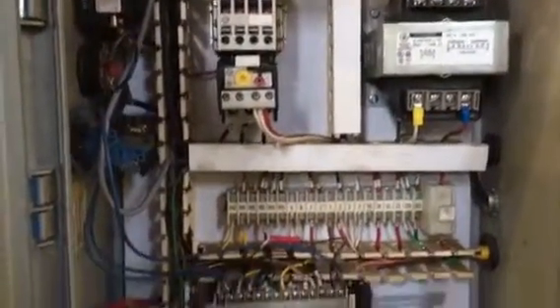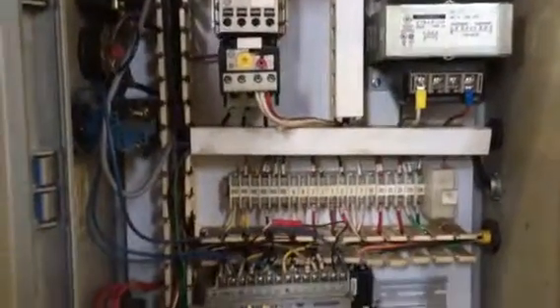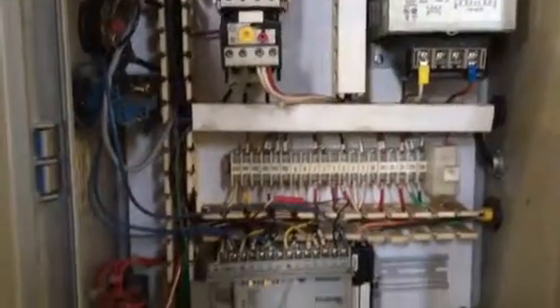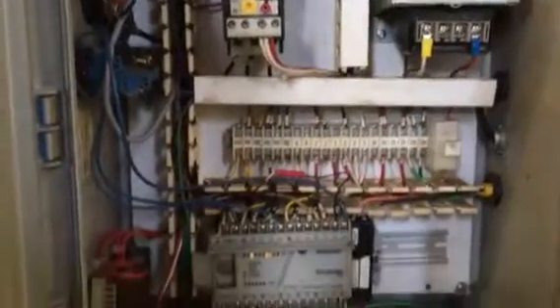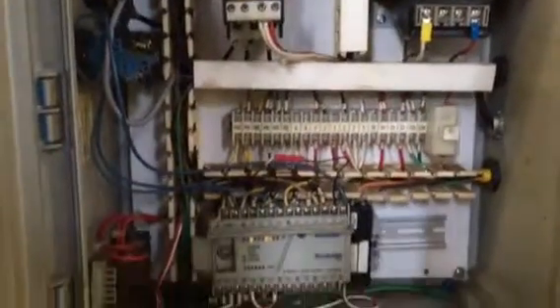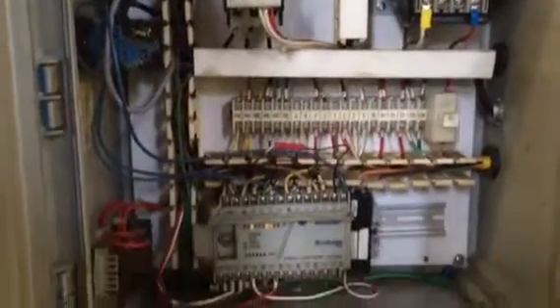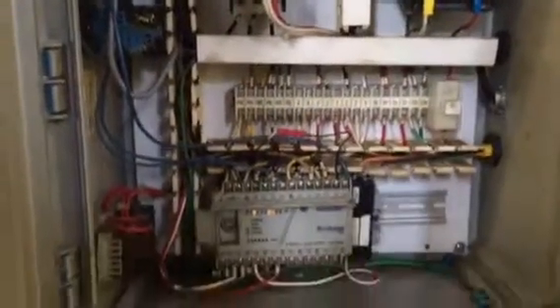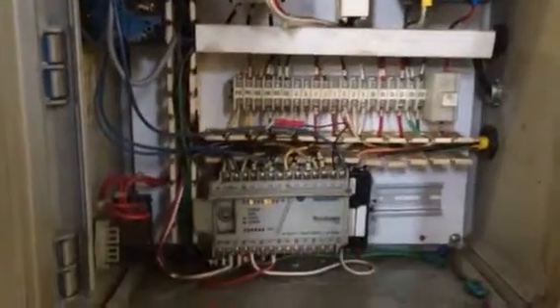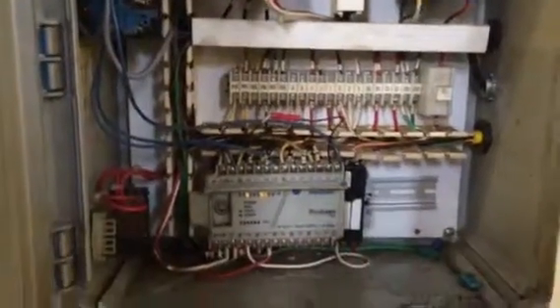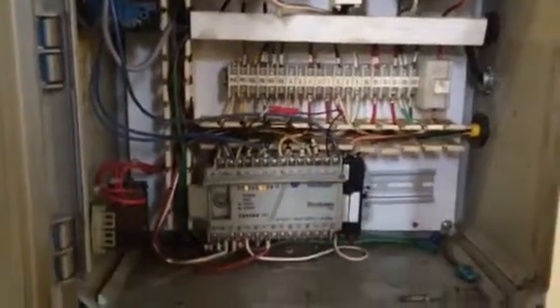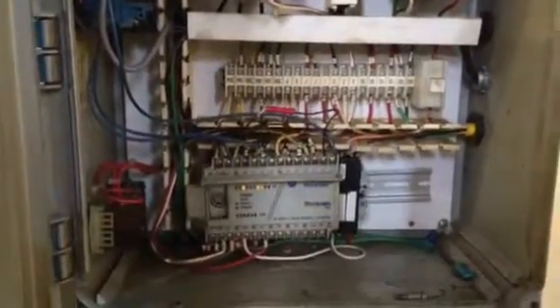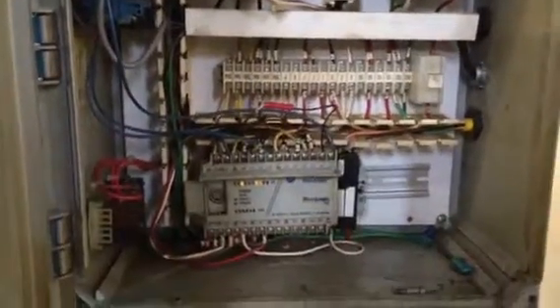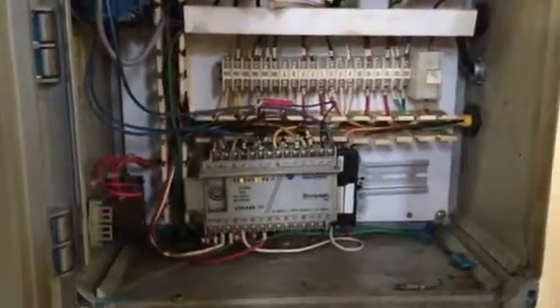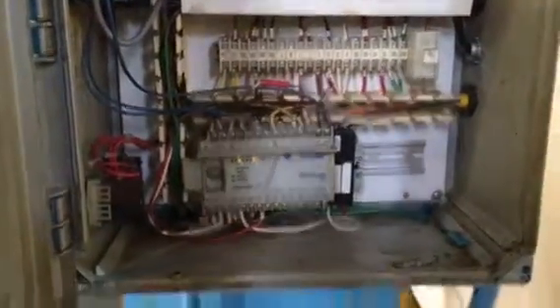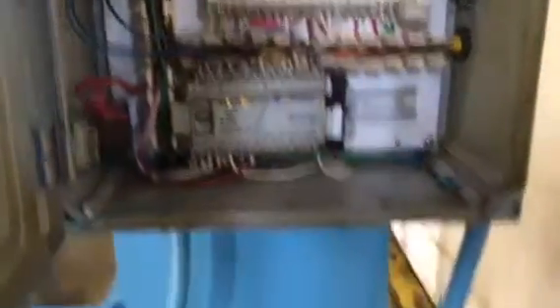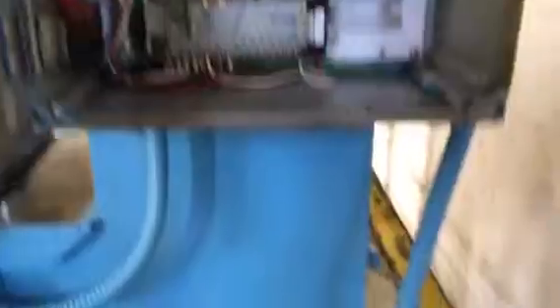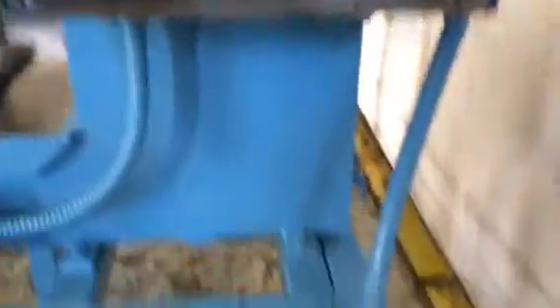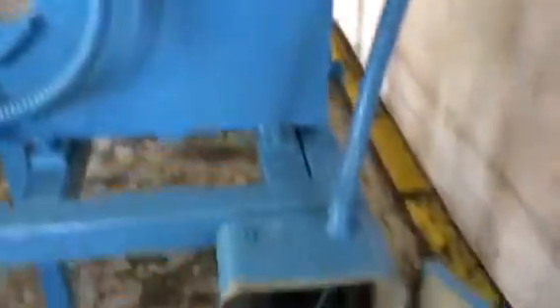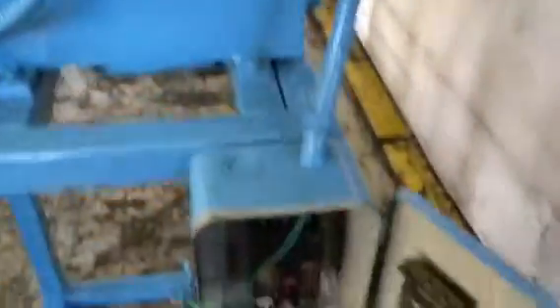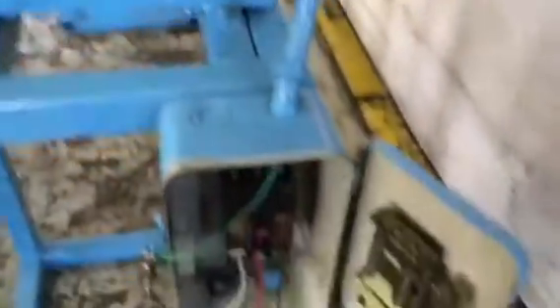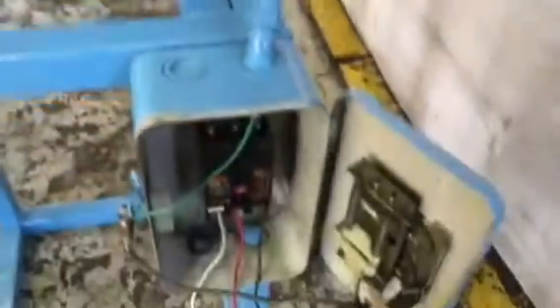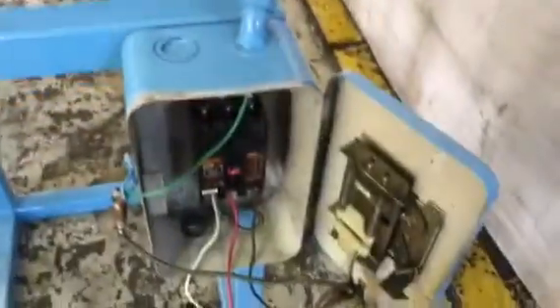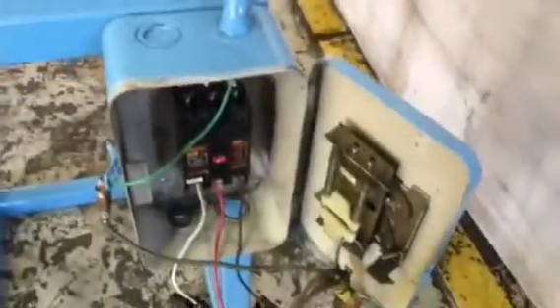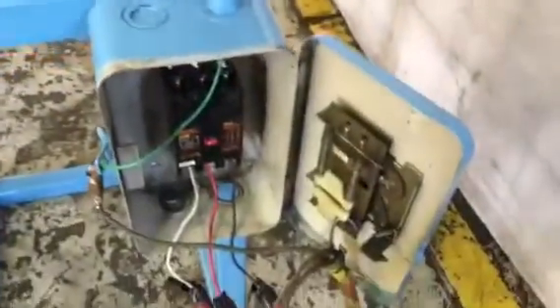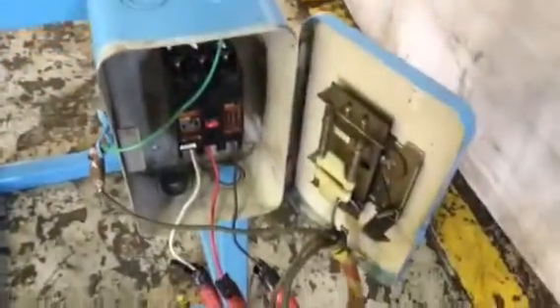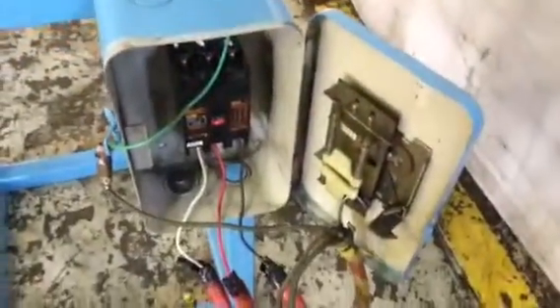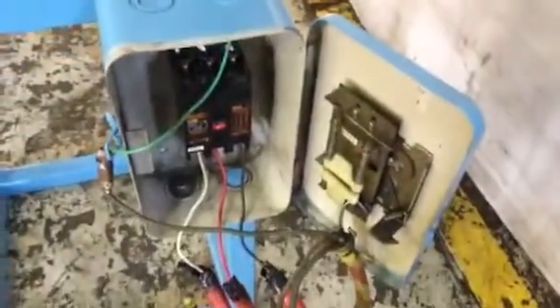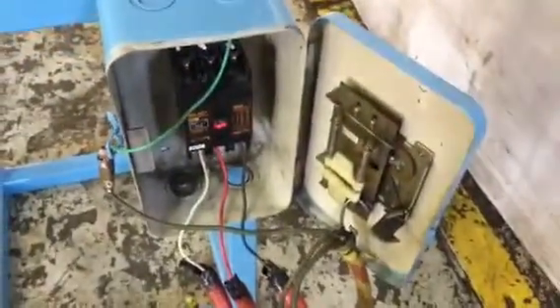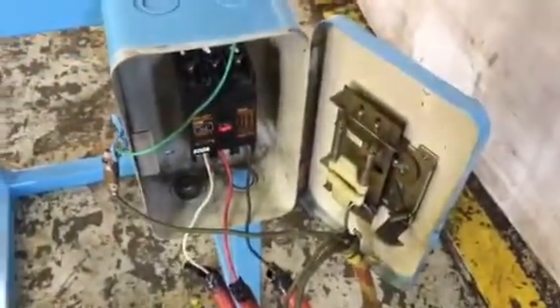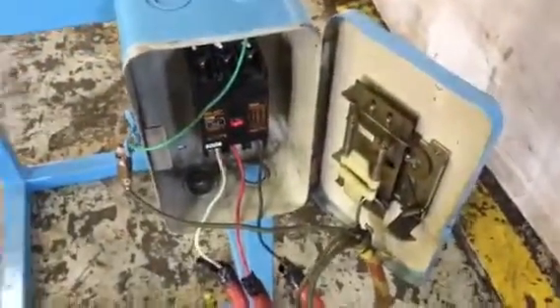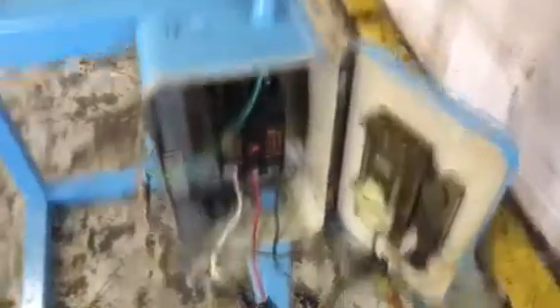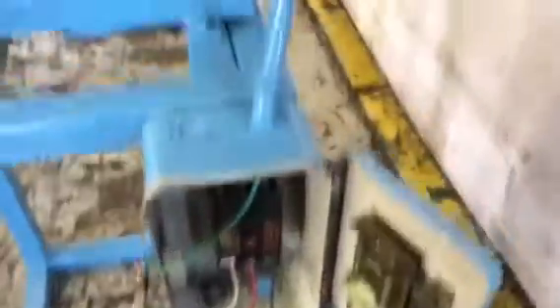What voltage you're running around? 230 volts. Here's our disconnect — we're wired into.